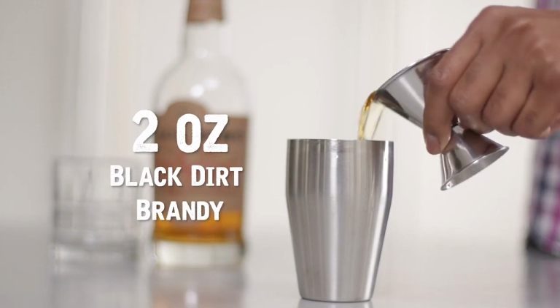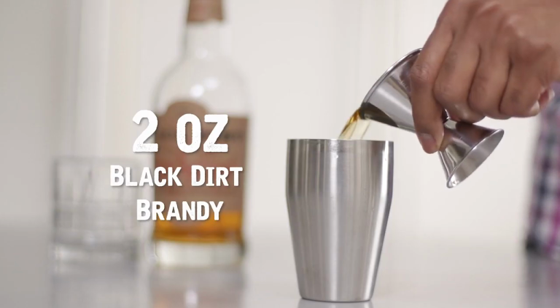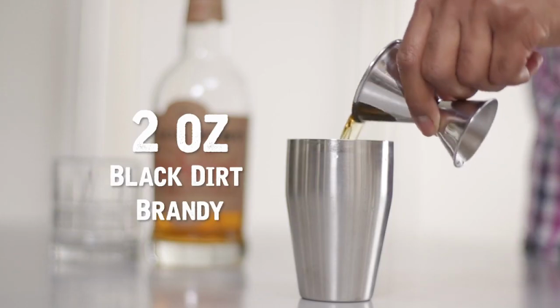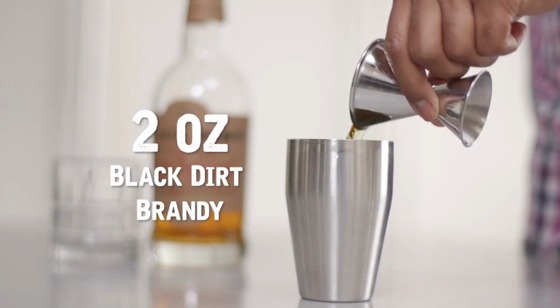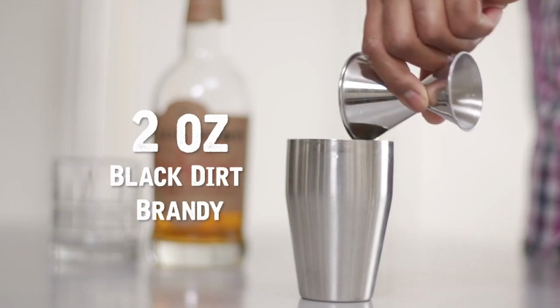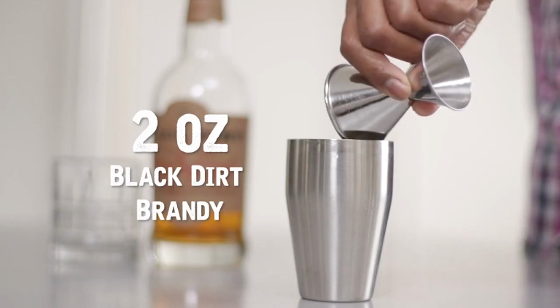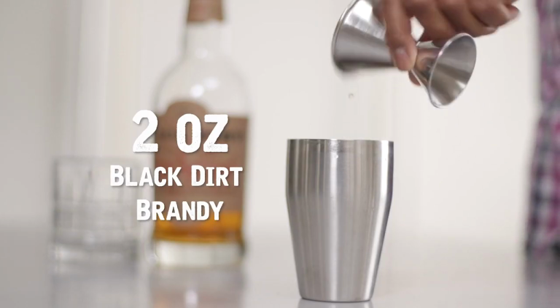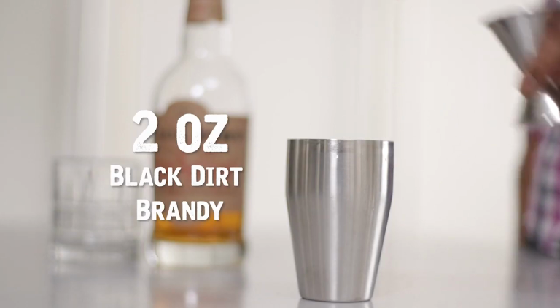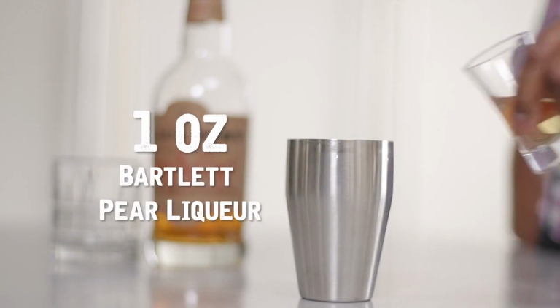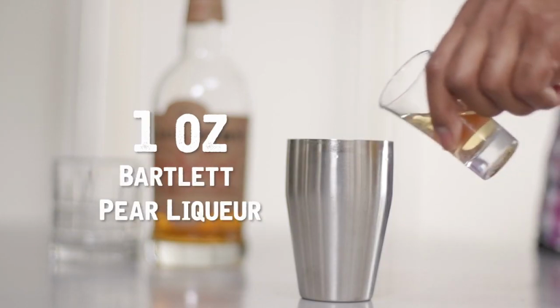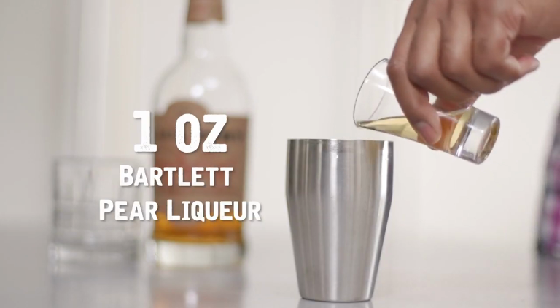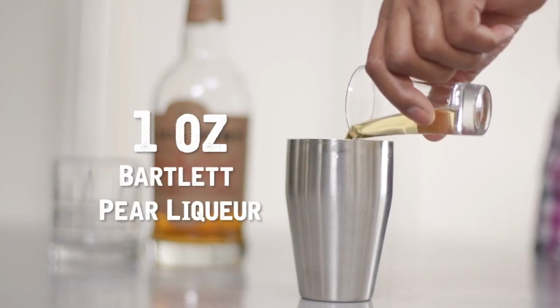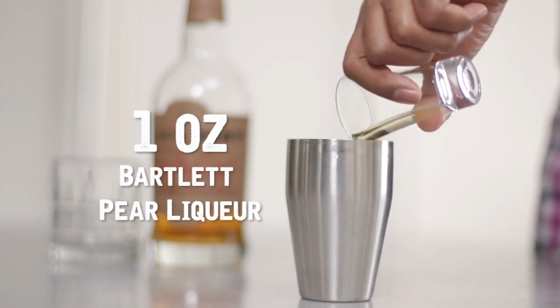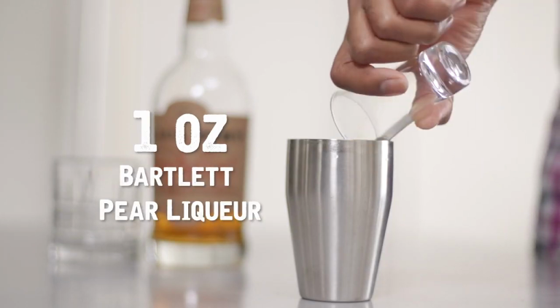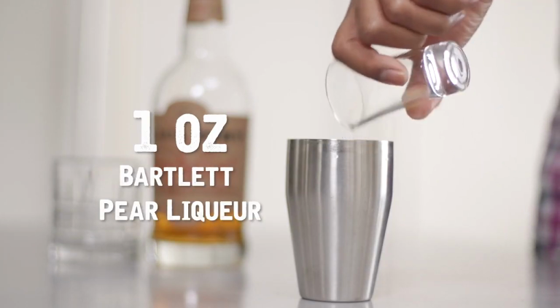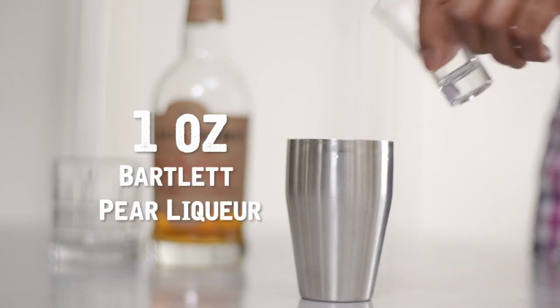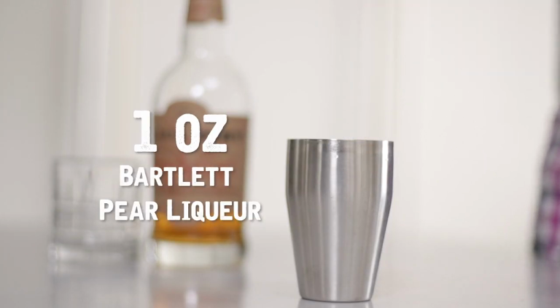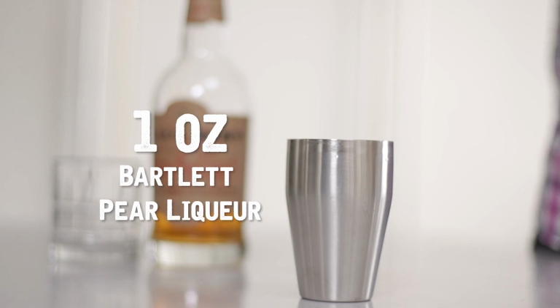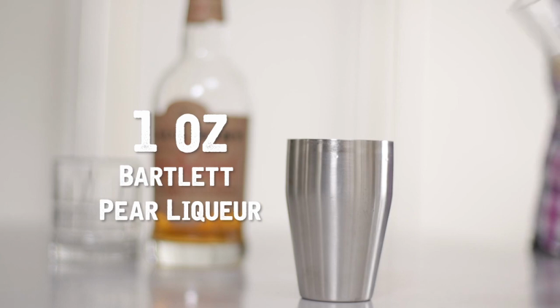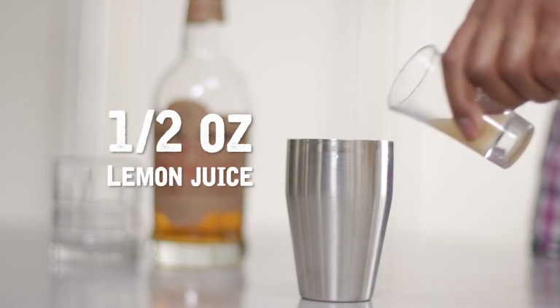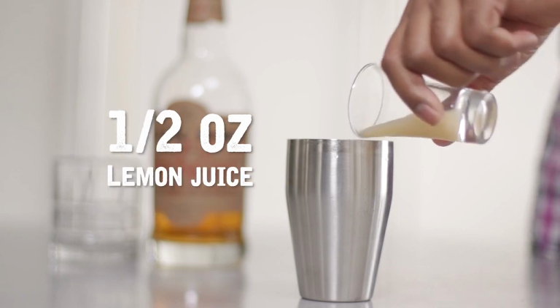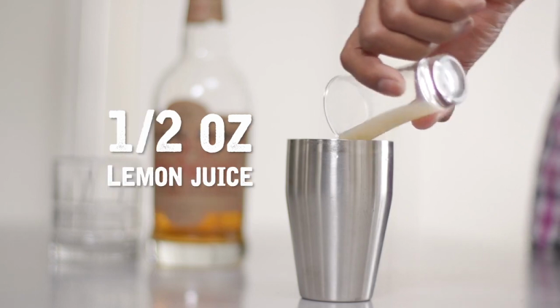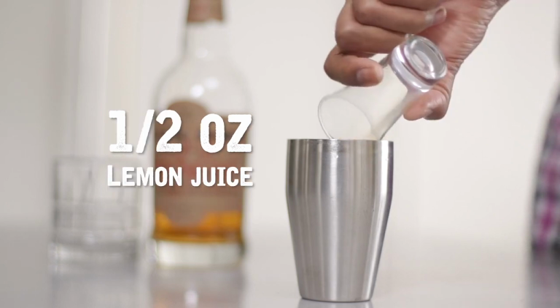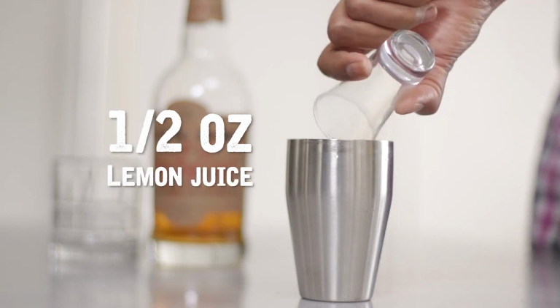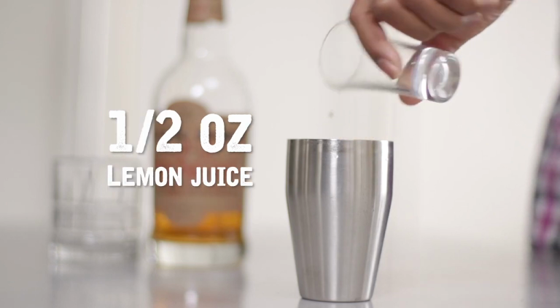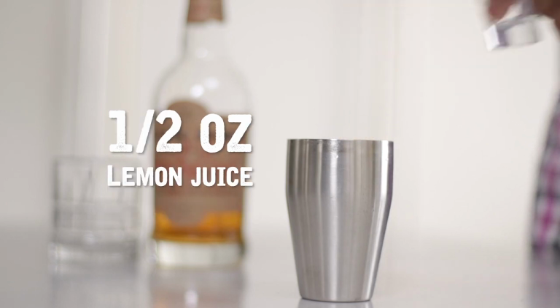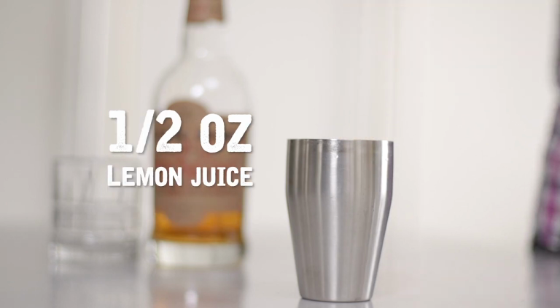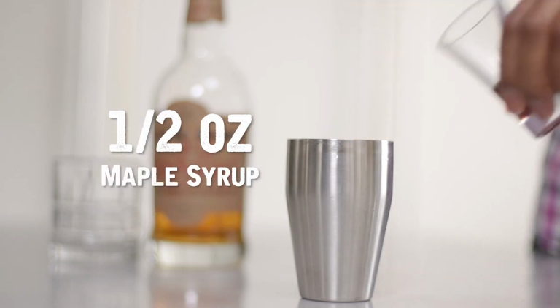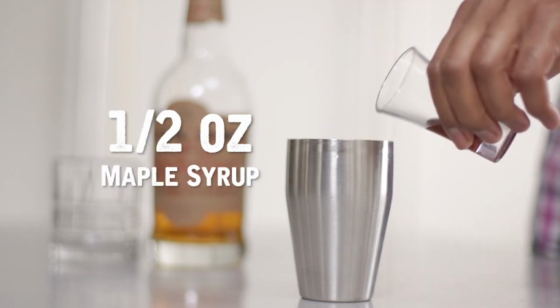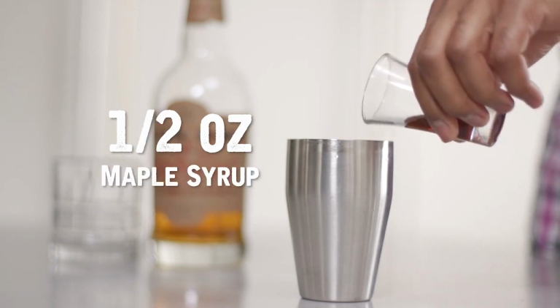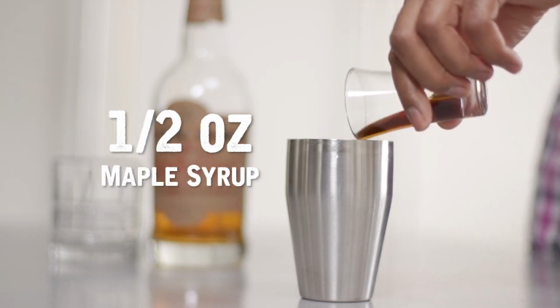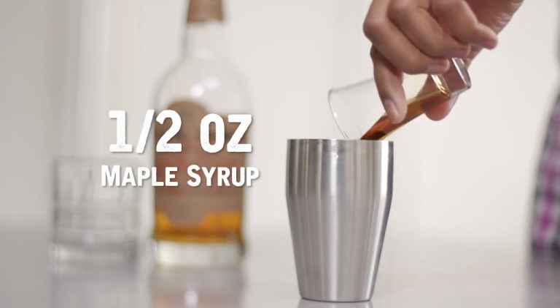Two ounce black dirt applejack, one ounce Bottless pear liqueur, half ounce lemon juice, and half ounce maple syrup.